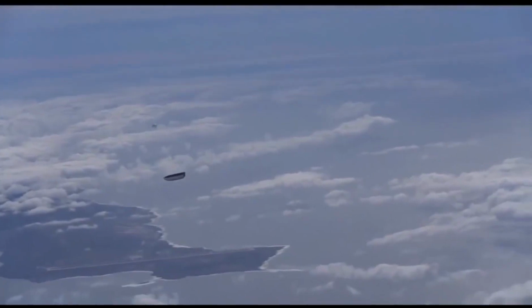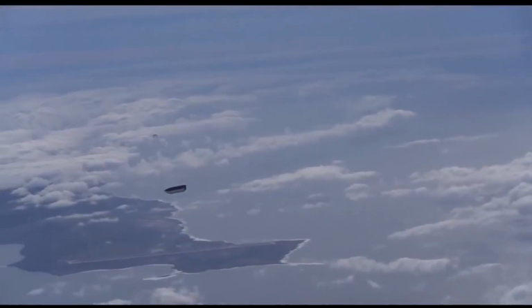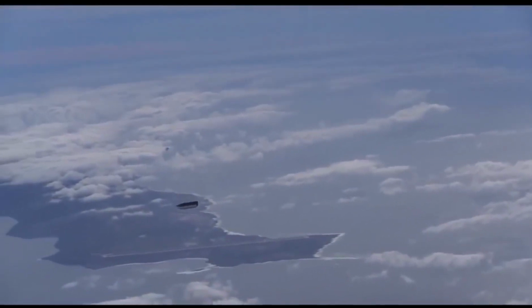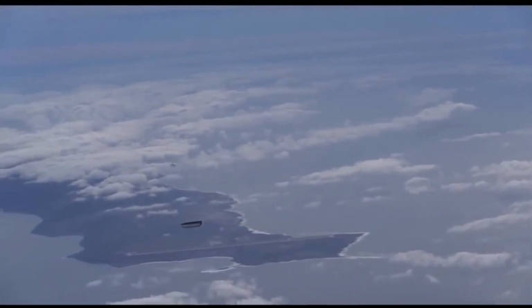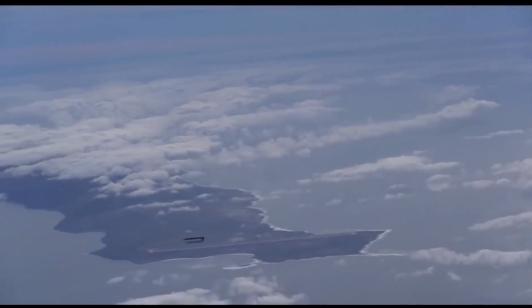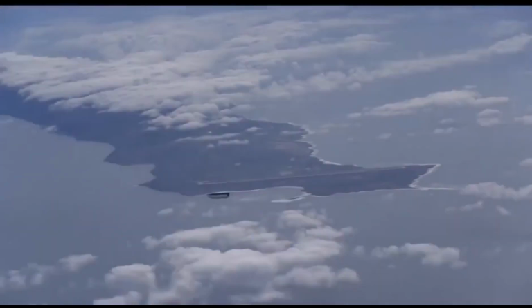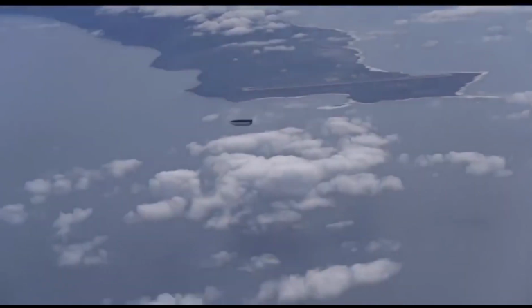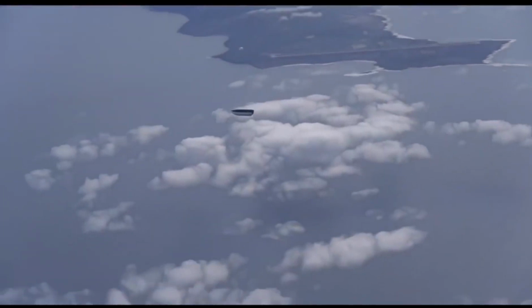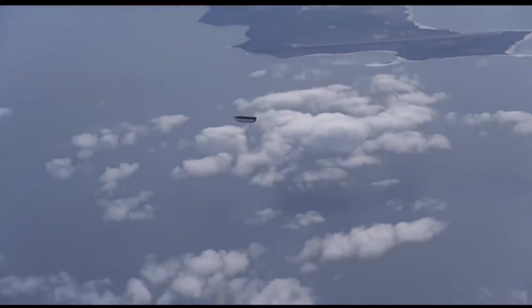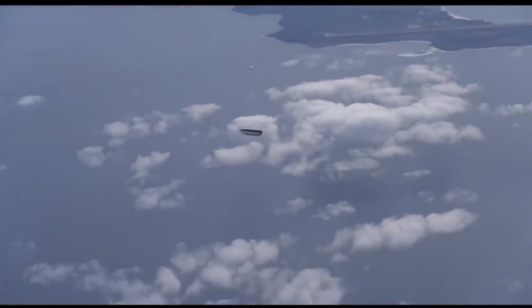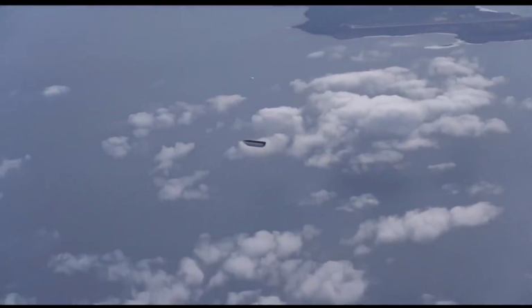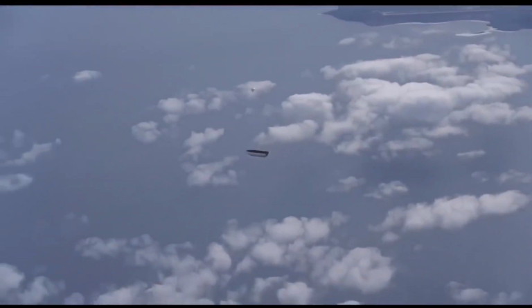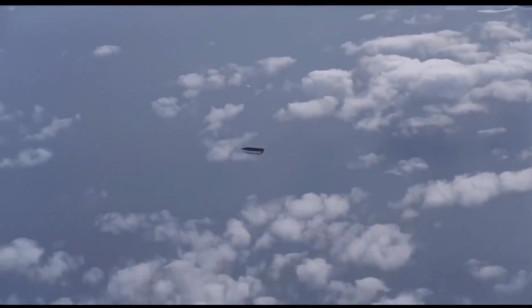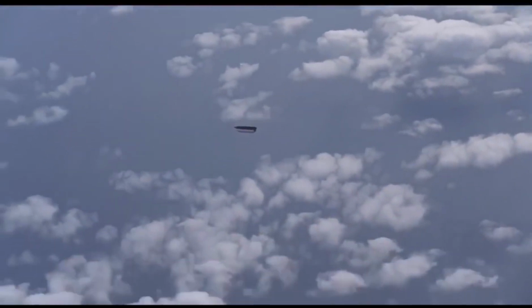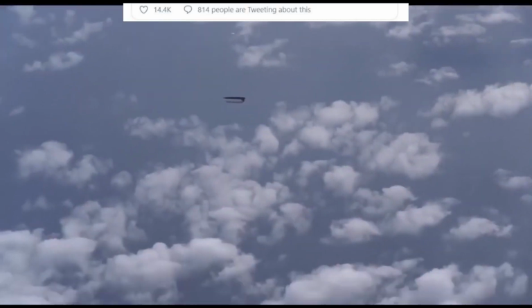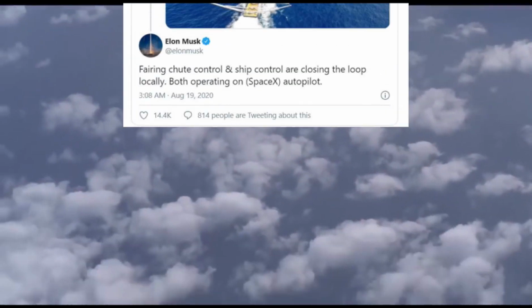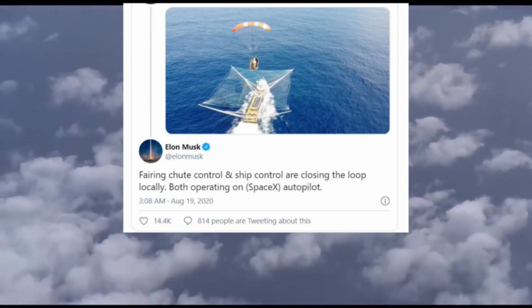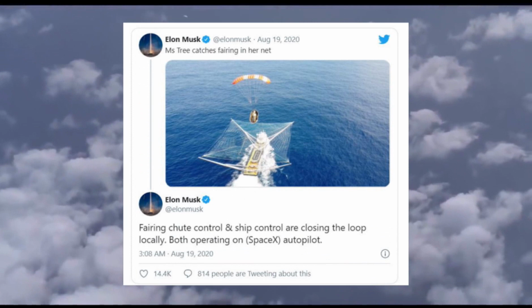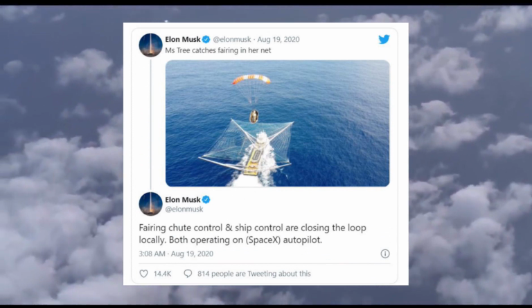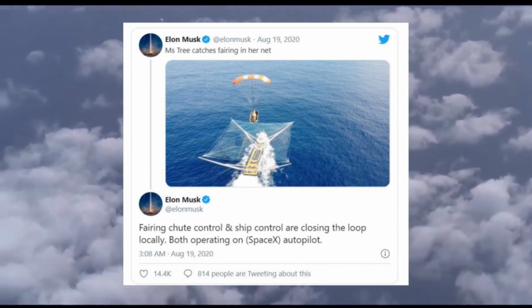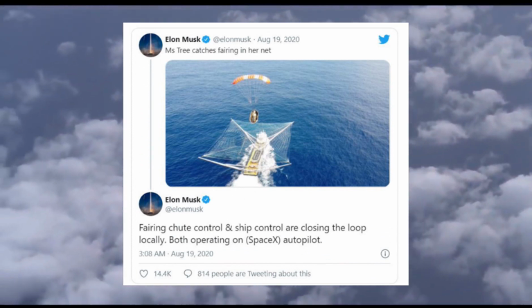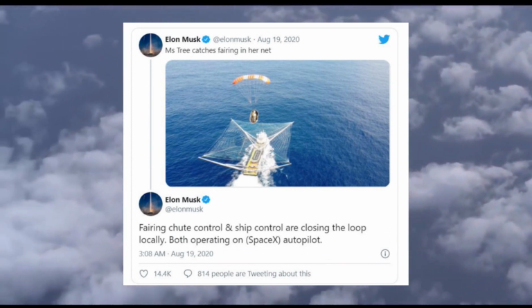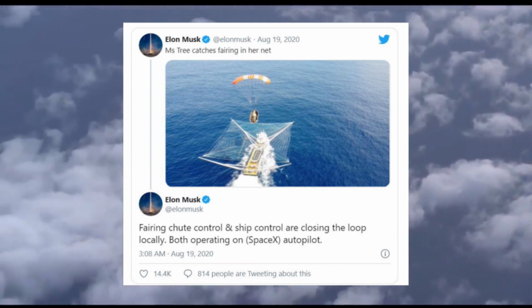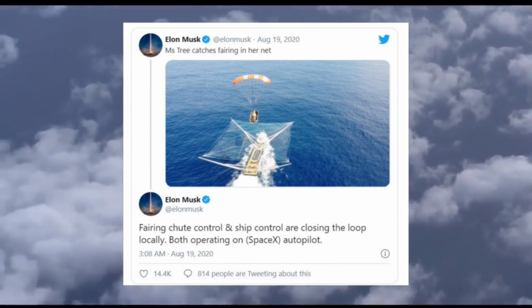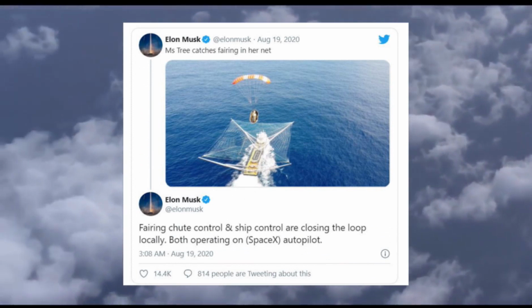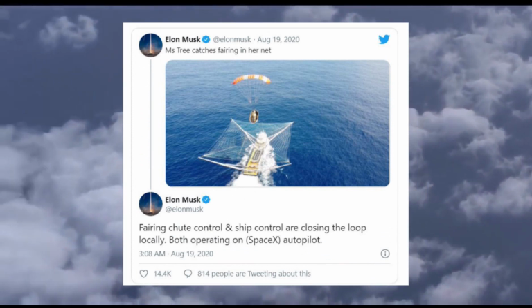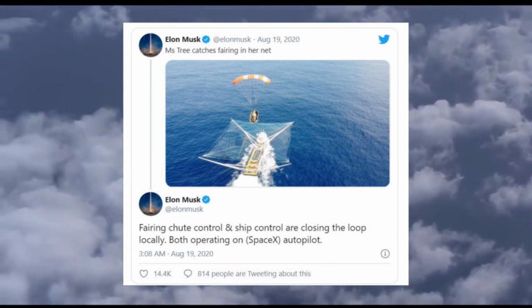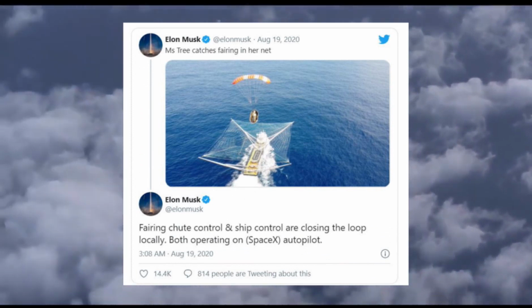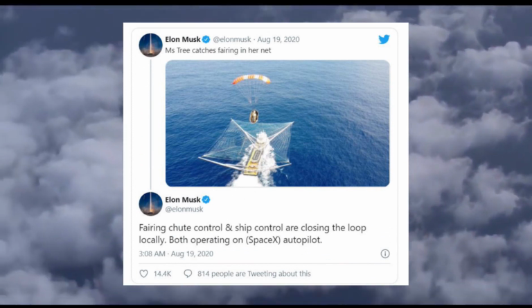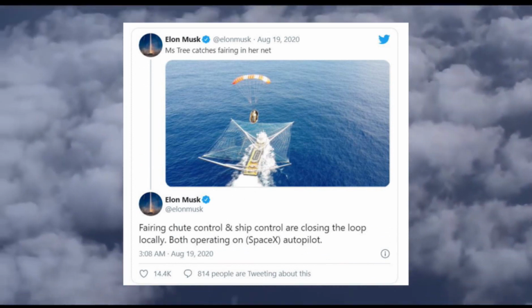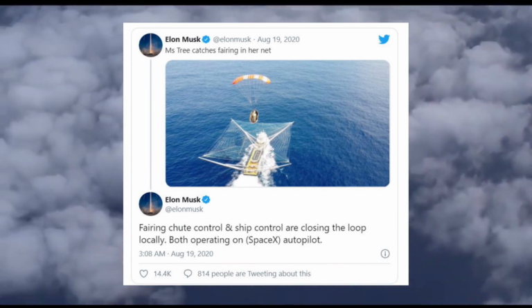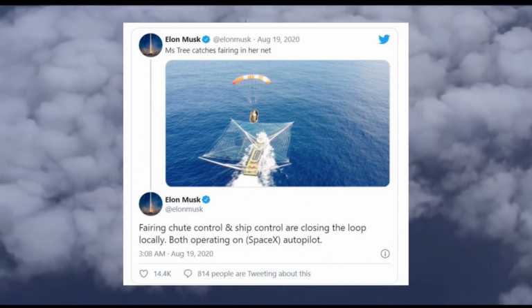Just a few days back, Elon Musk posted a video of SpaceX ships catching Falcon 9 fairings on his Twitter account.